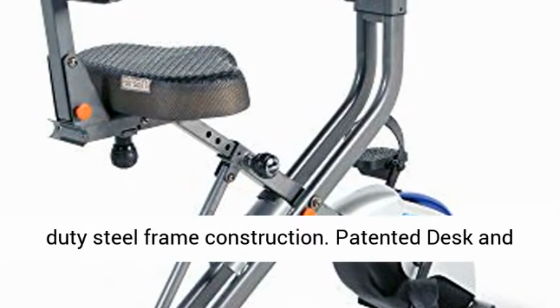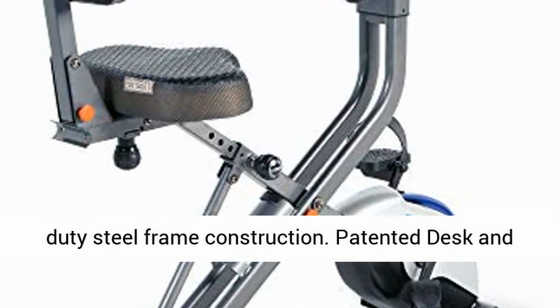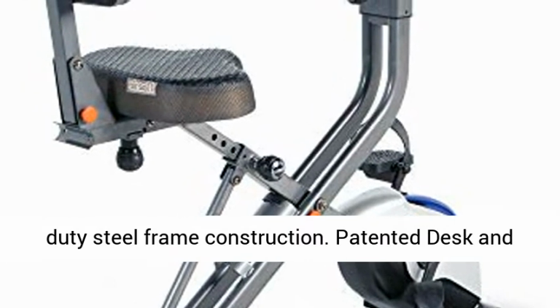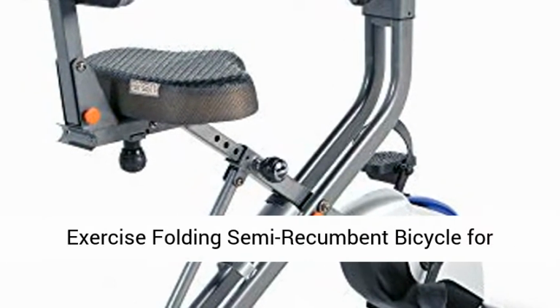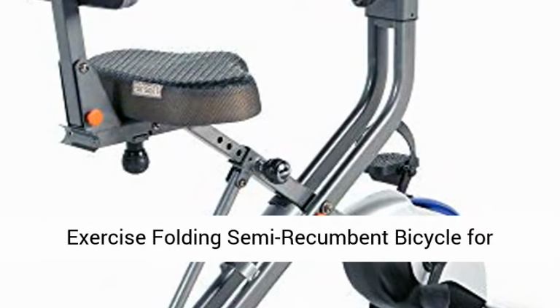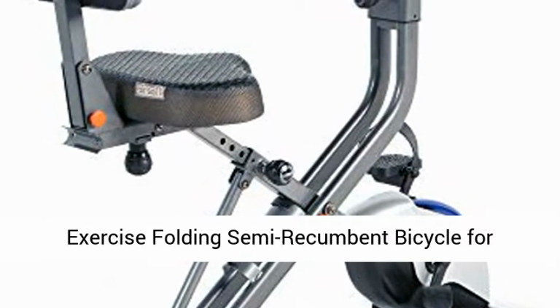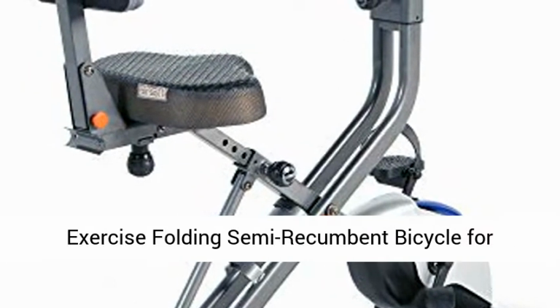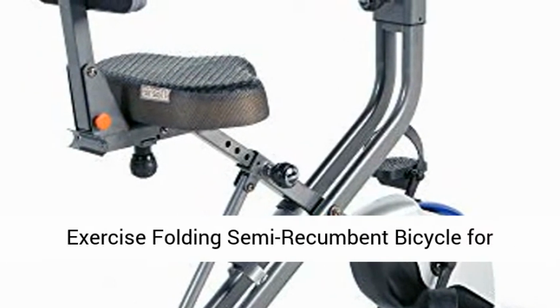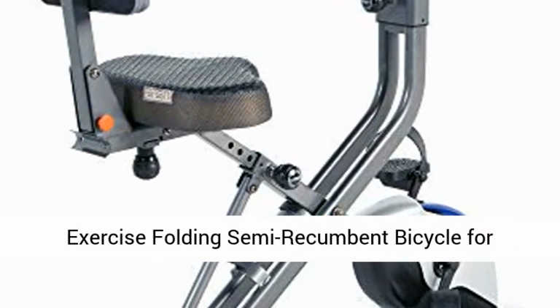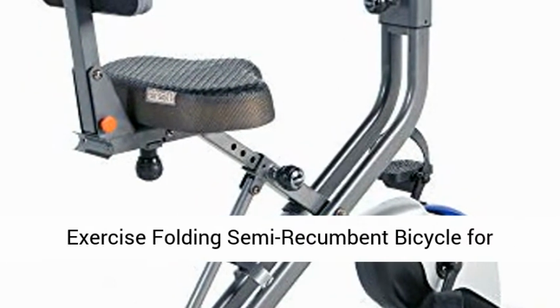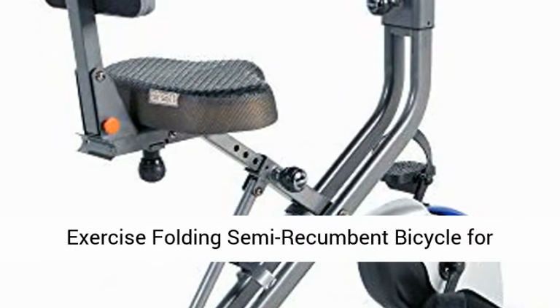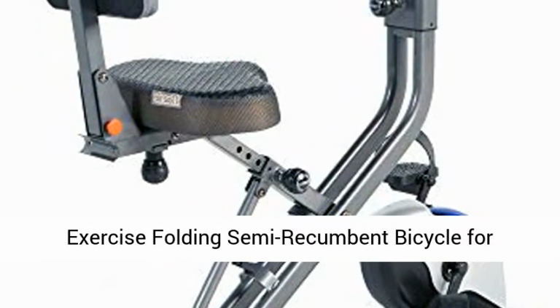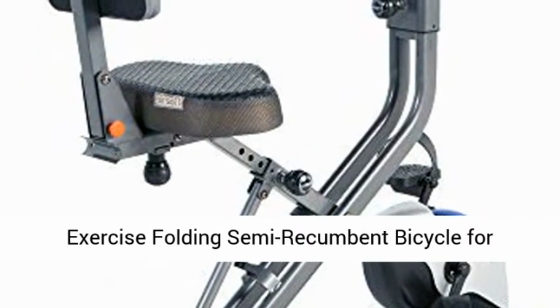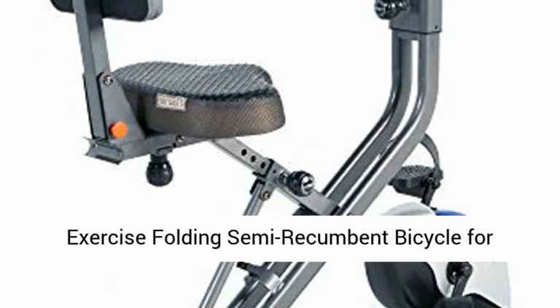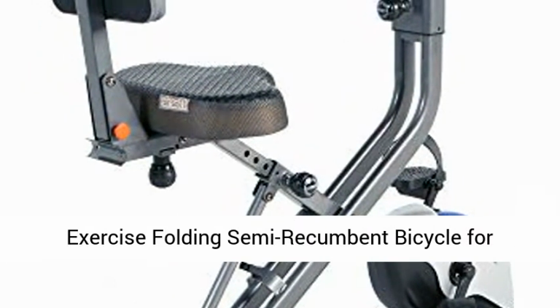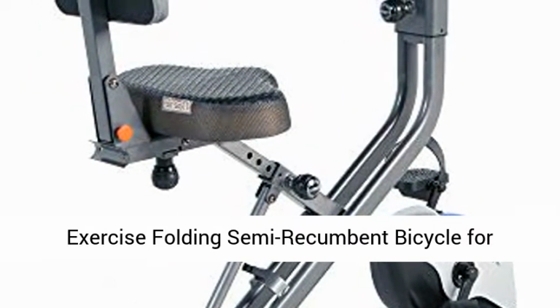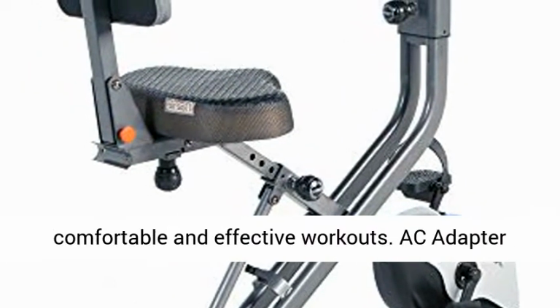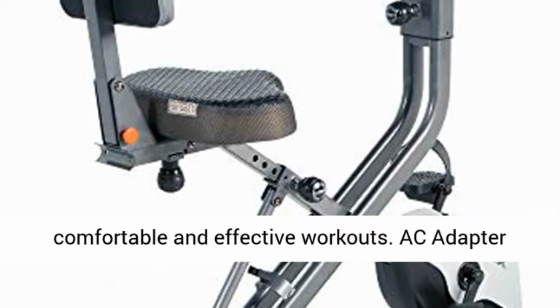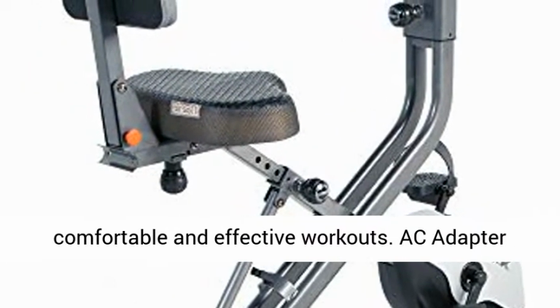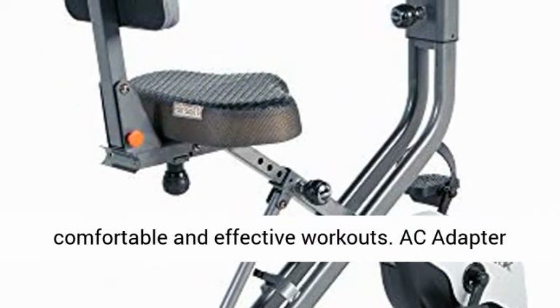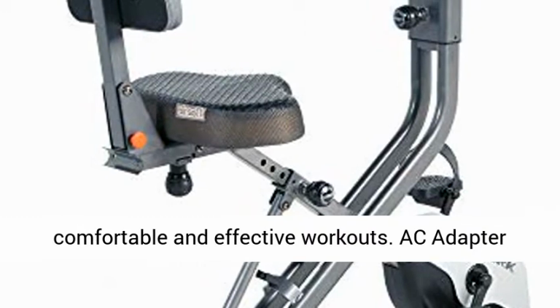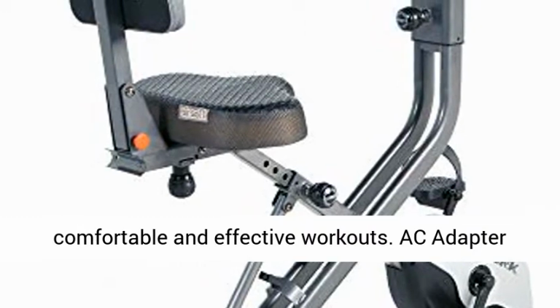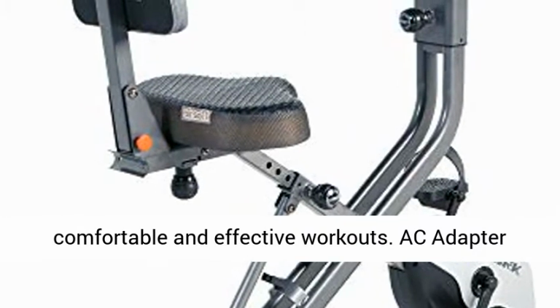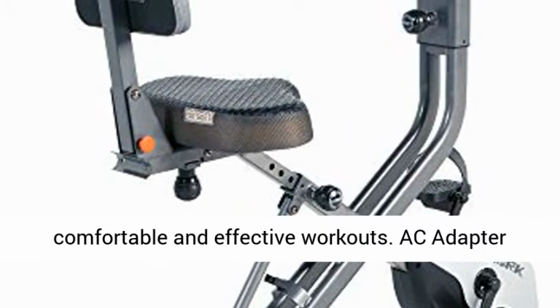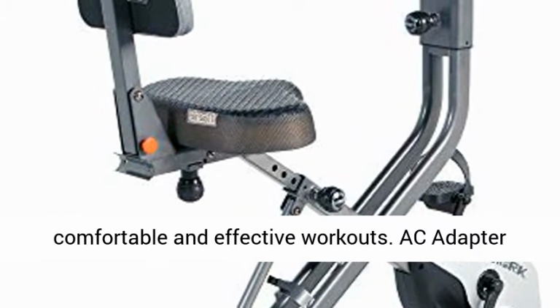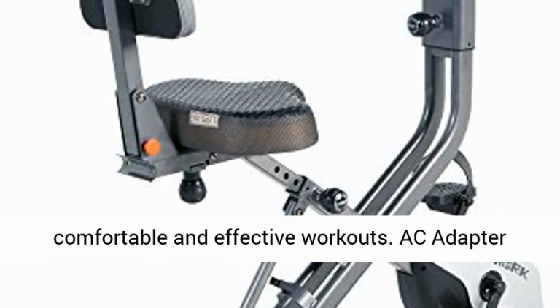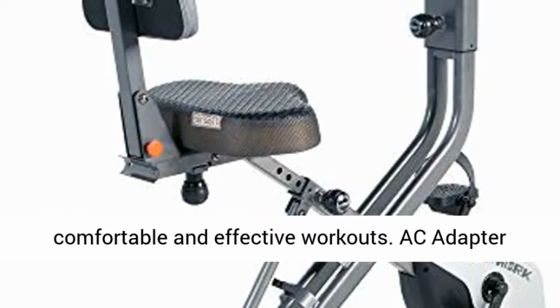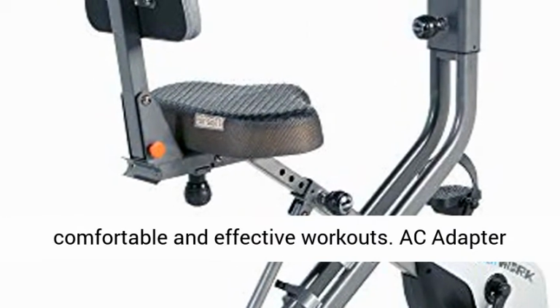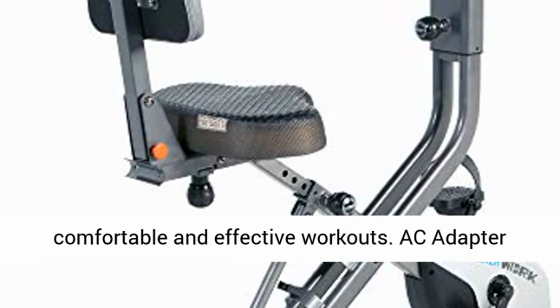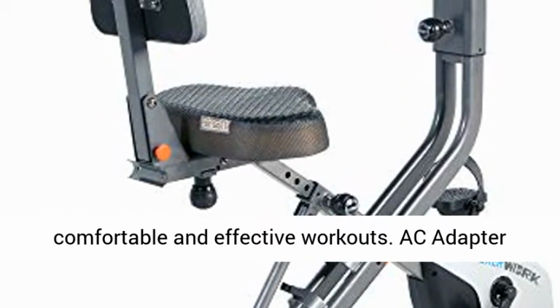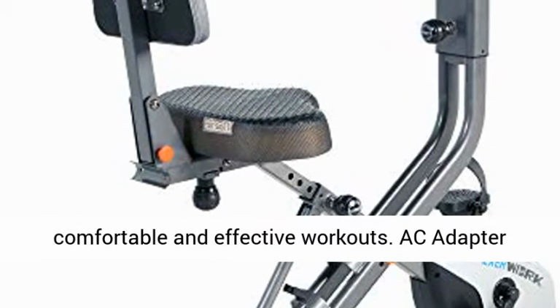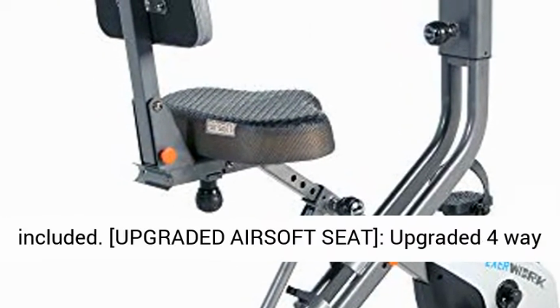Patented Desk and Exercise Folding Semi-Recumbent Bicycle for Comfortable and Effective Workouts. AC Adapter Included.